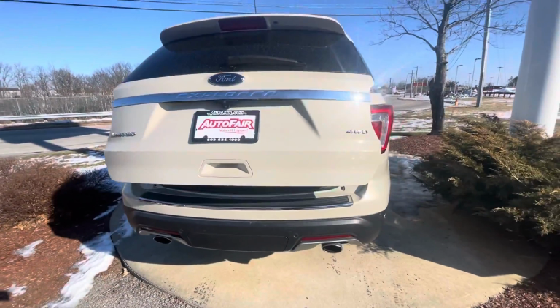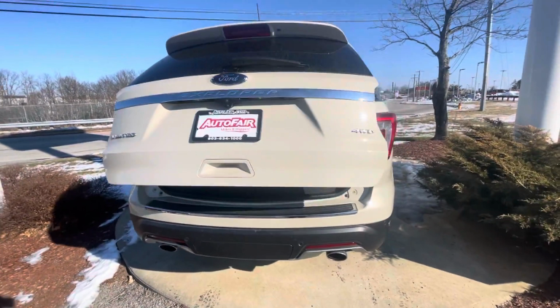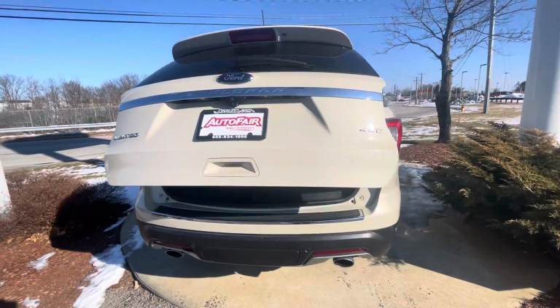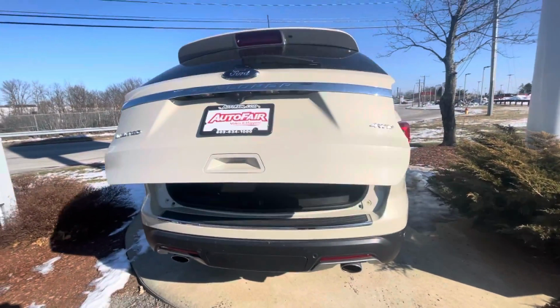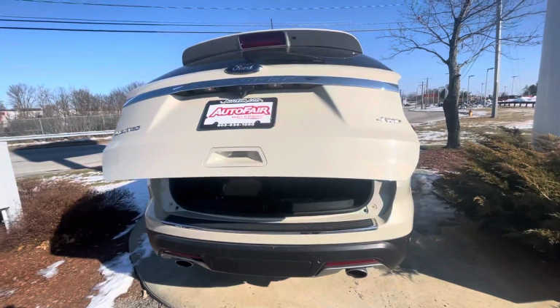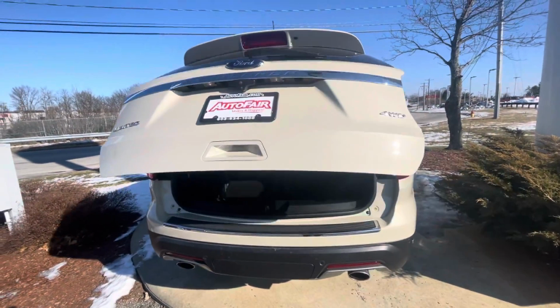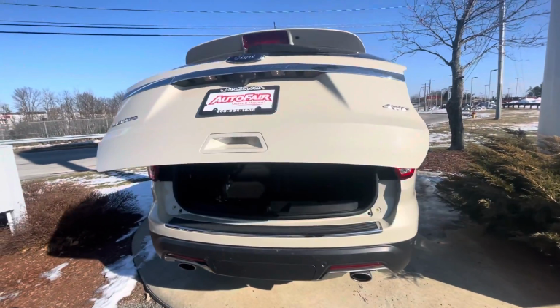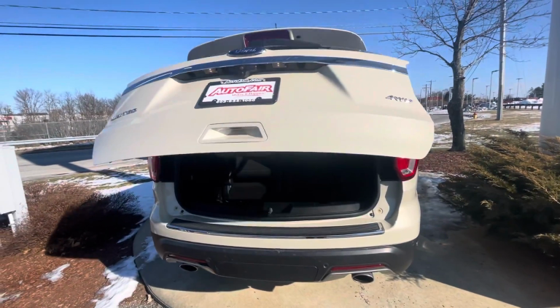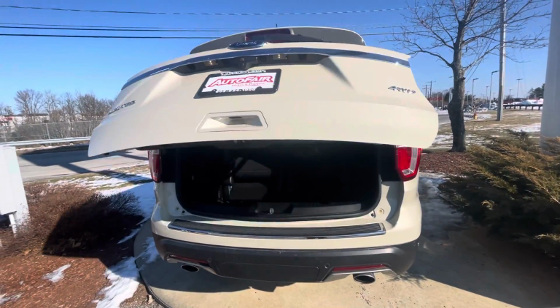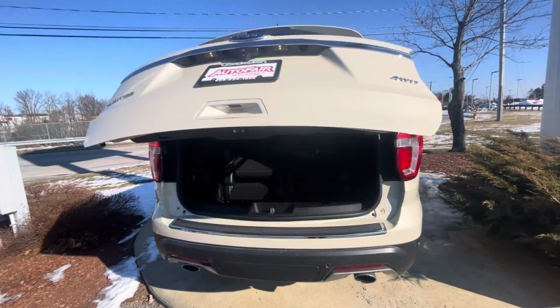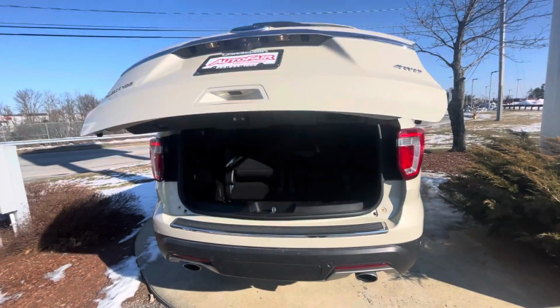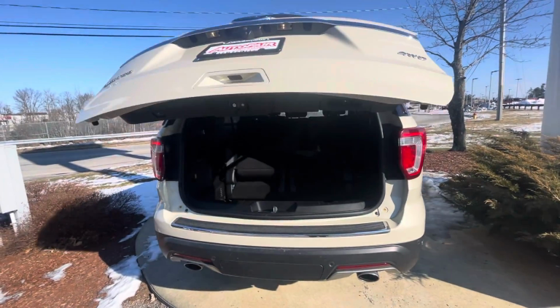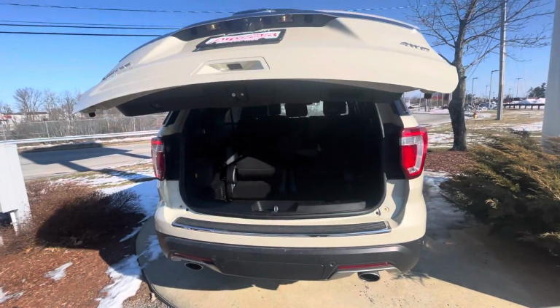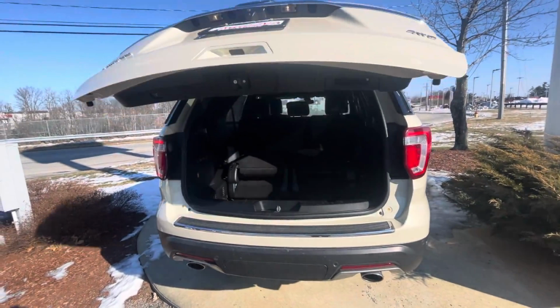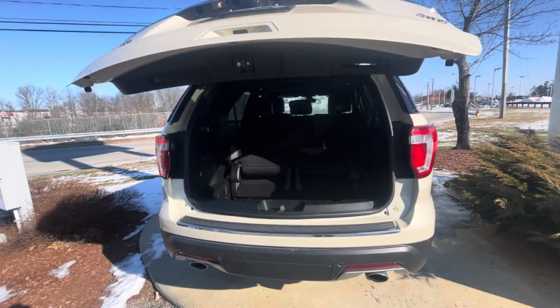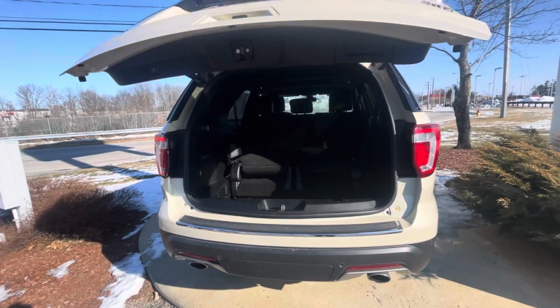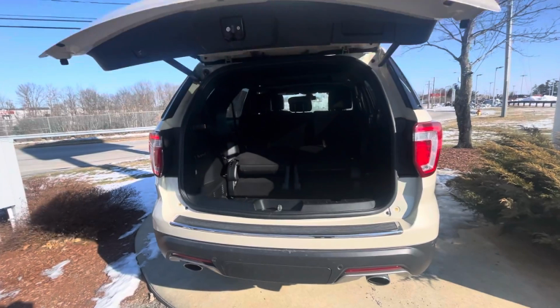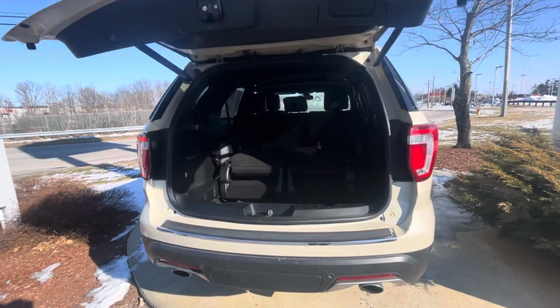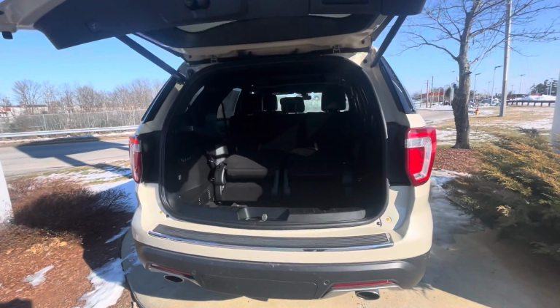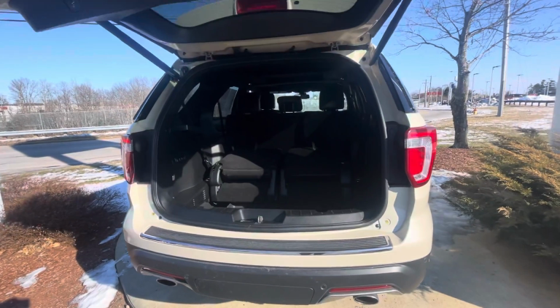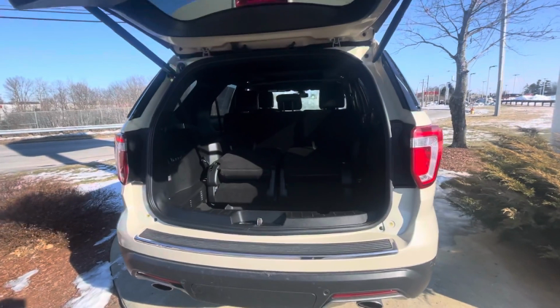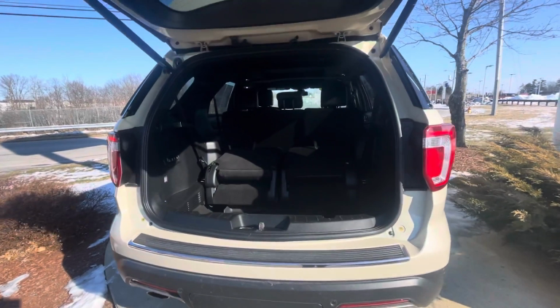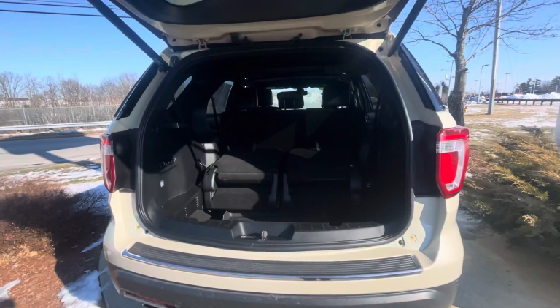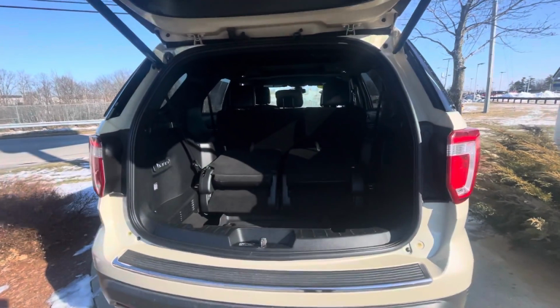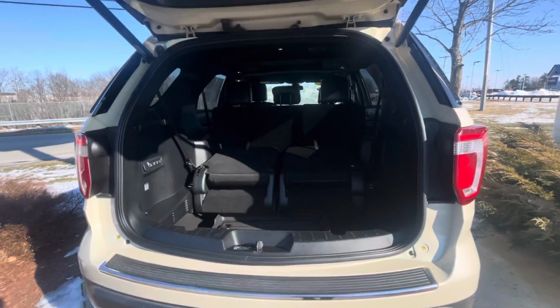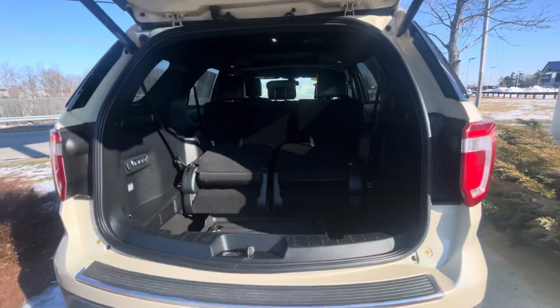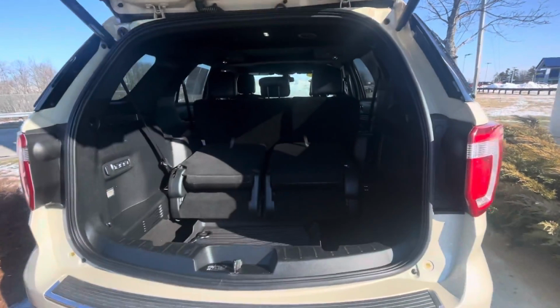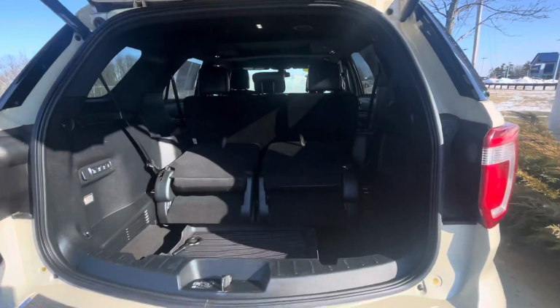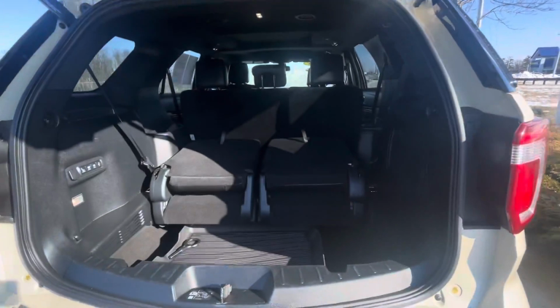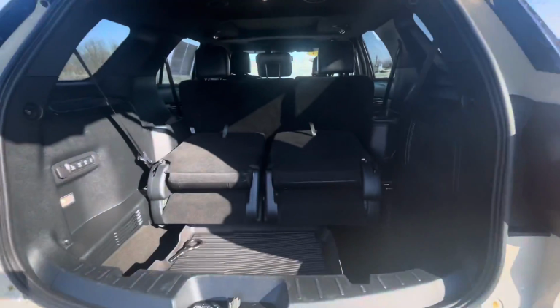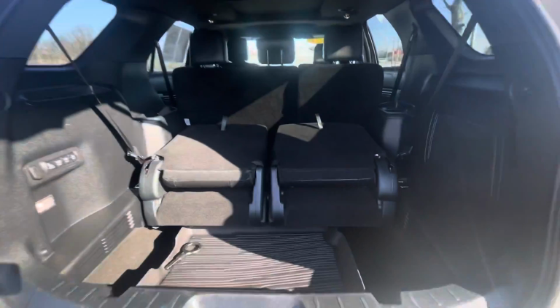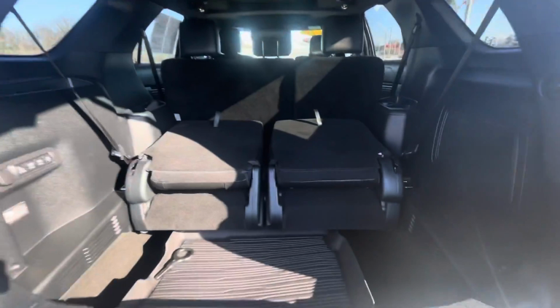As you can see, you do have a power lift tailgate on this vehicle. If you press the button on the key fob twice, it will open up for you.